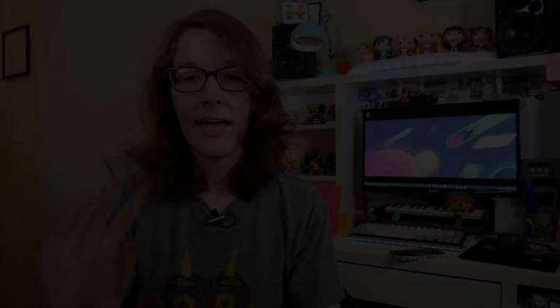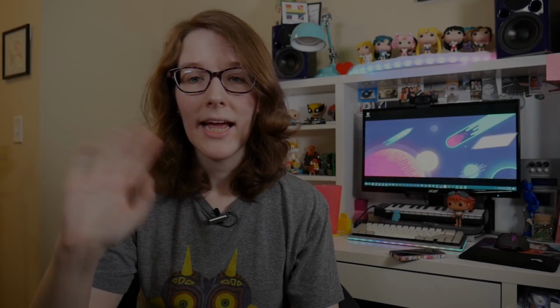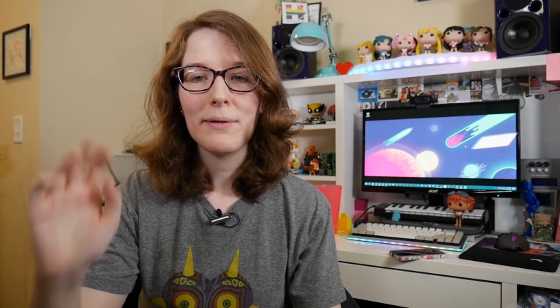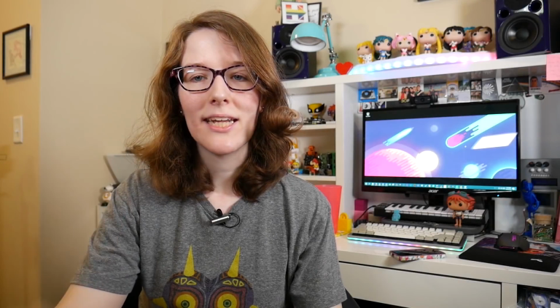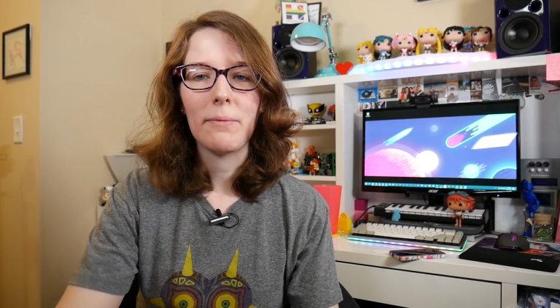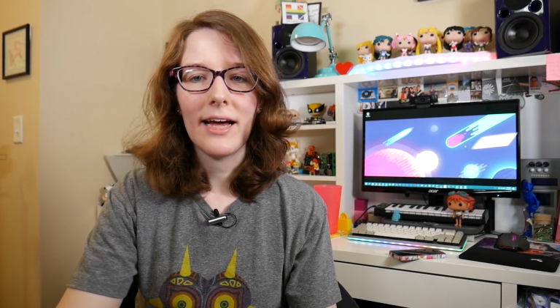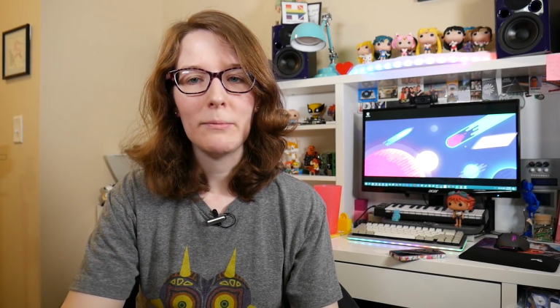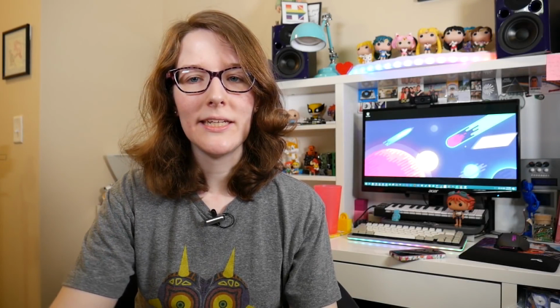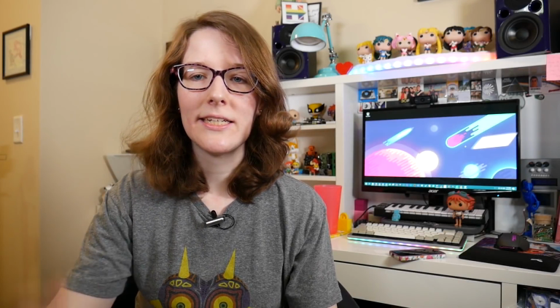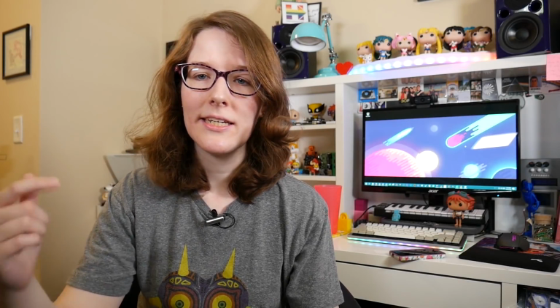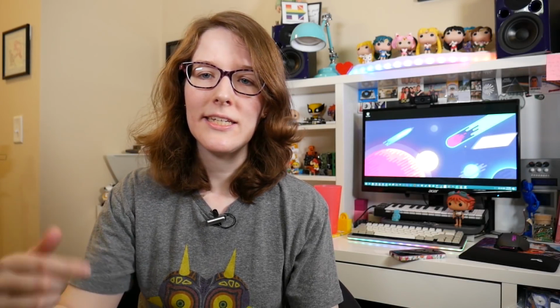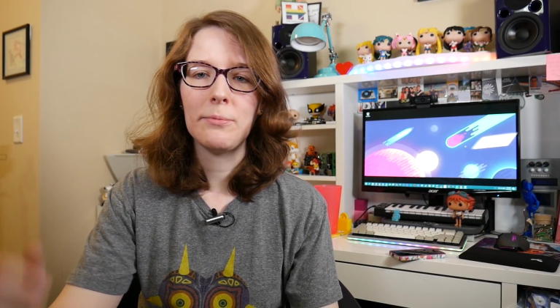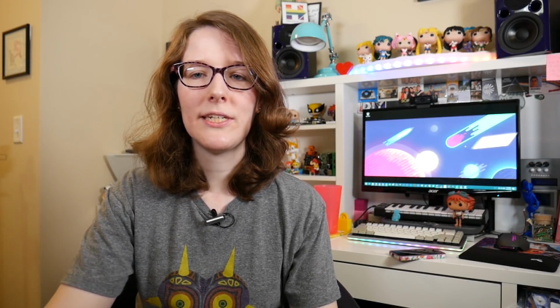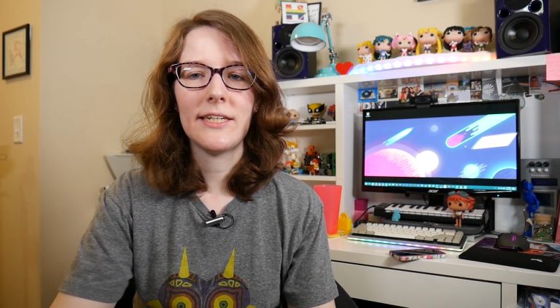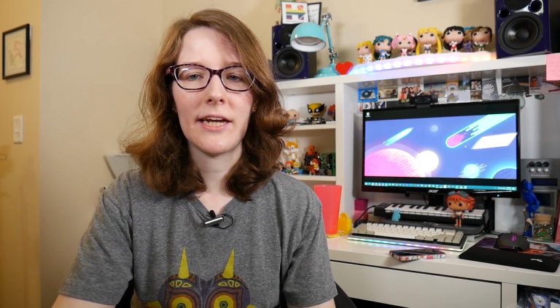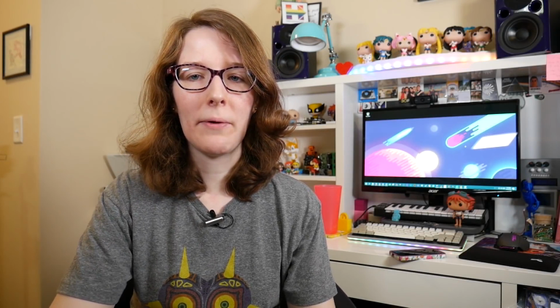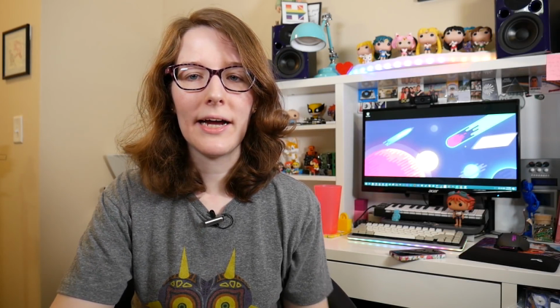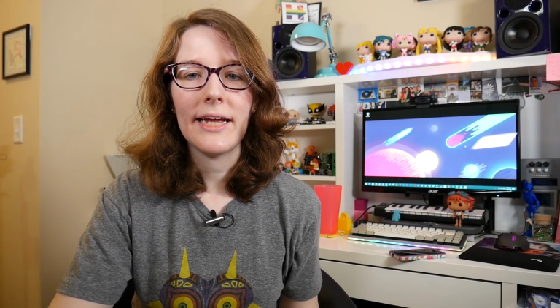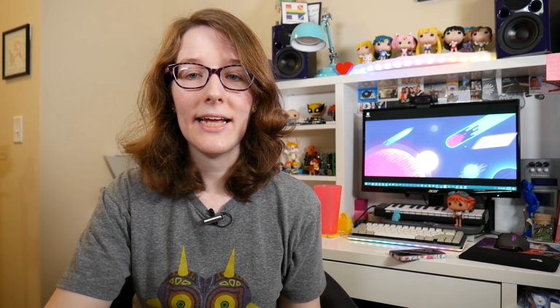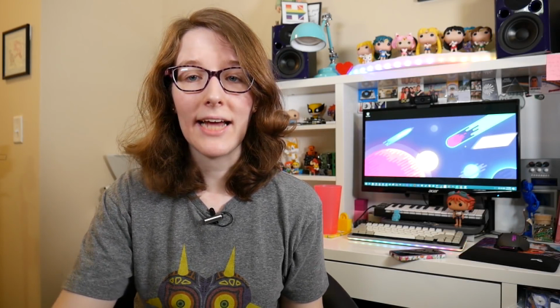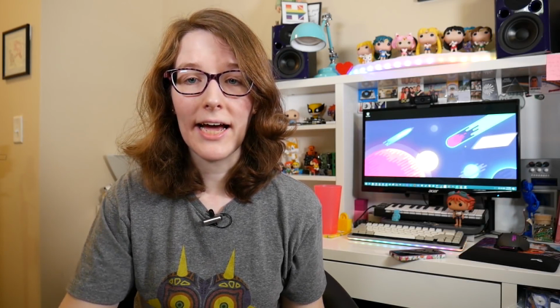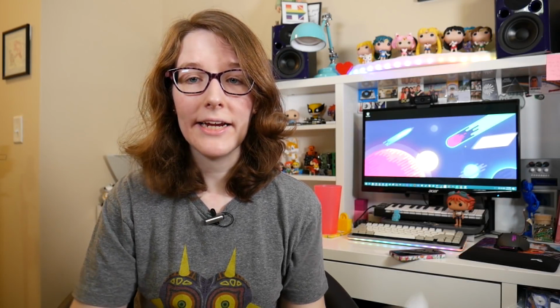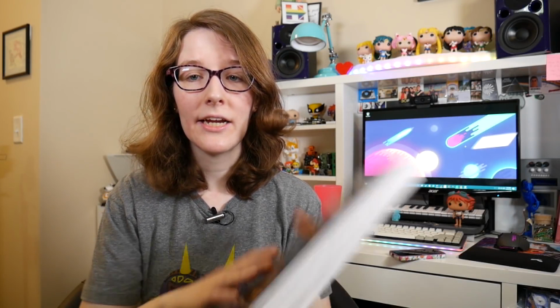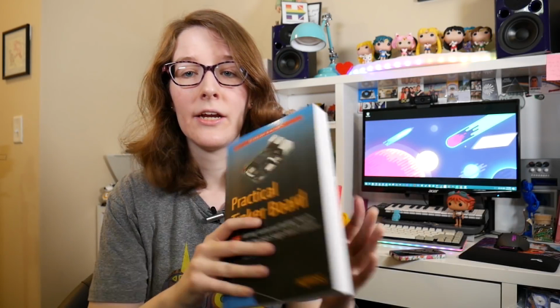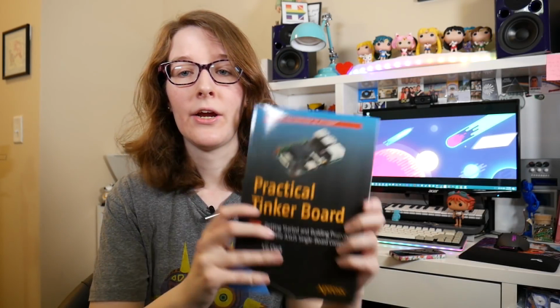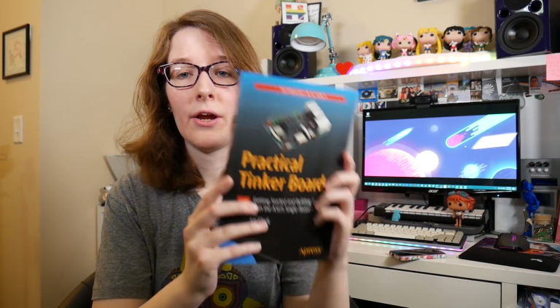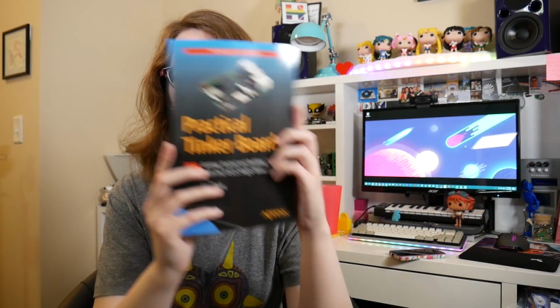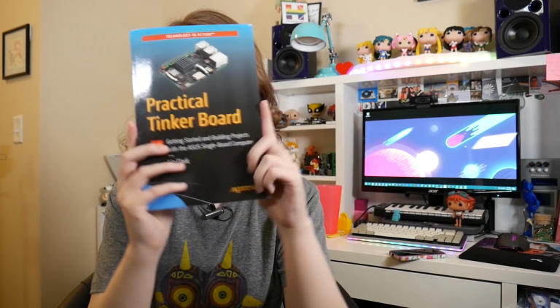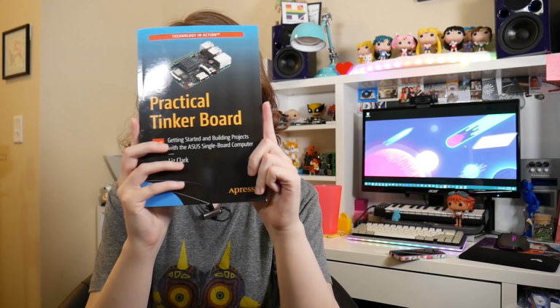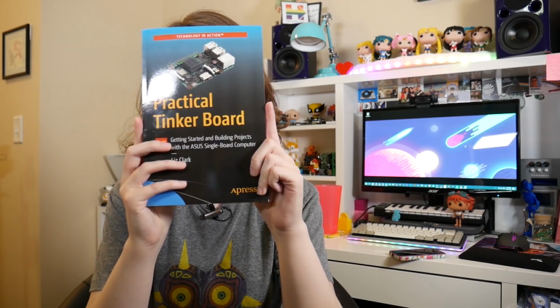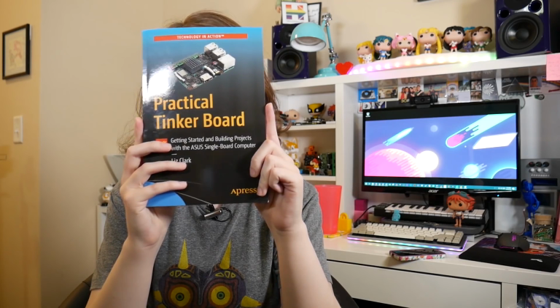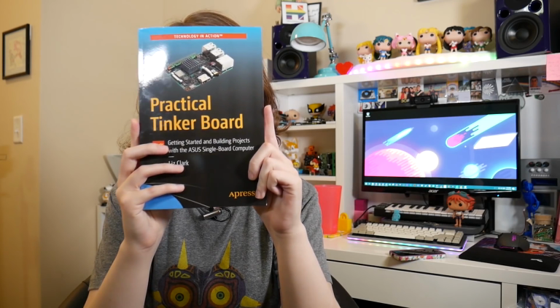Hey, what's up? I'm Liz, this is Blitzy DIY, and I wrote a book.